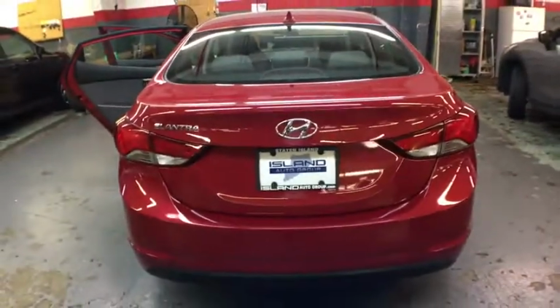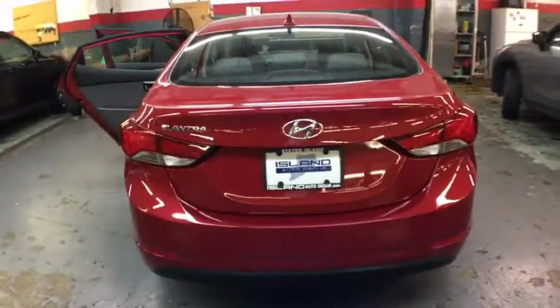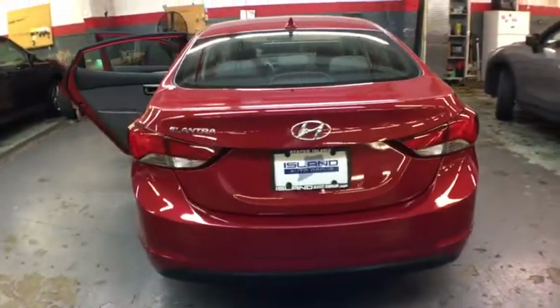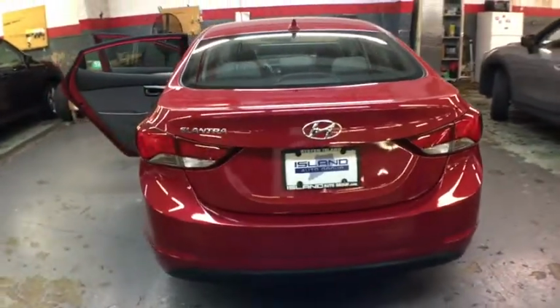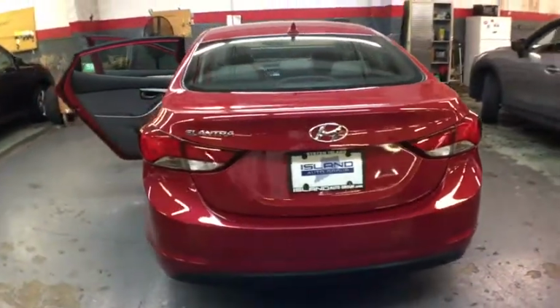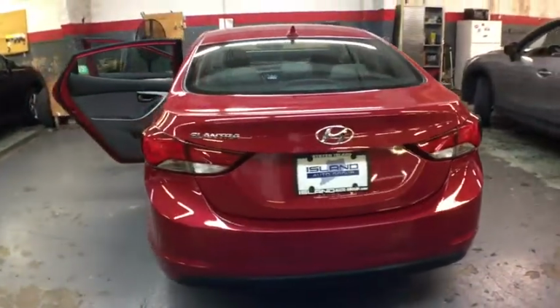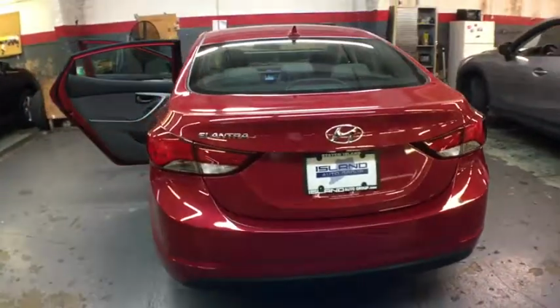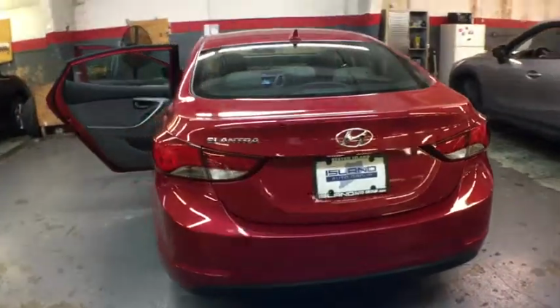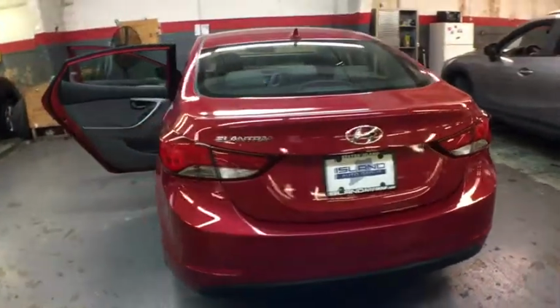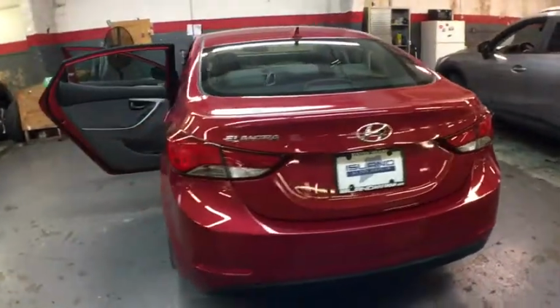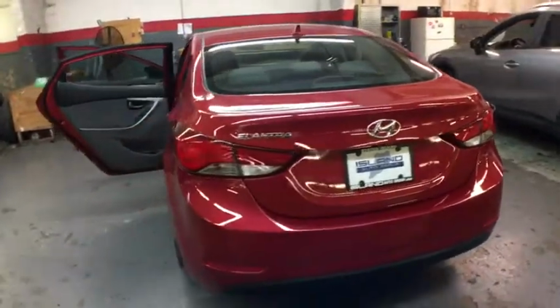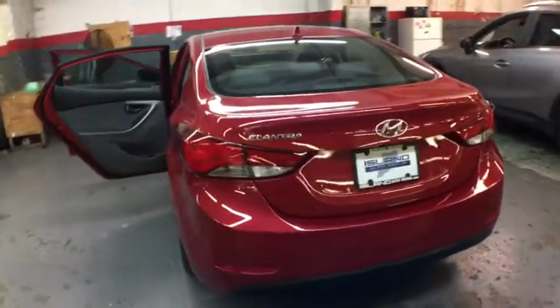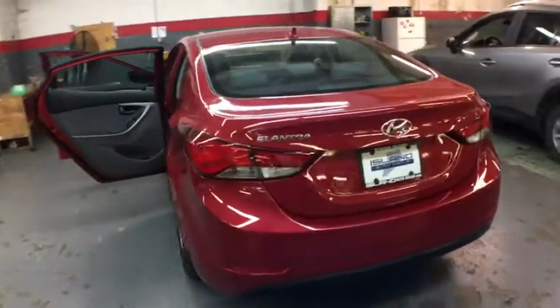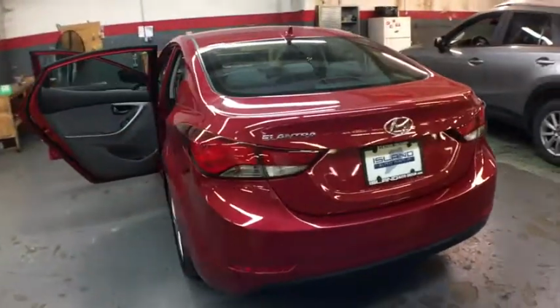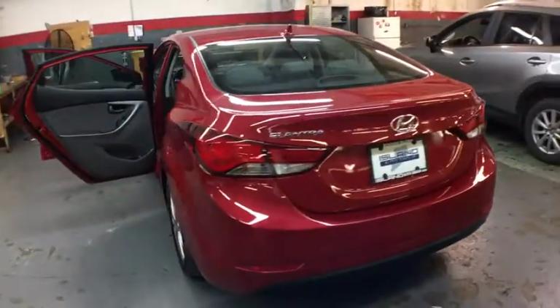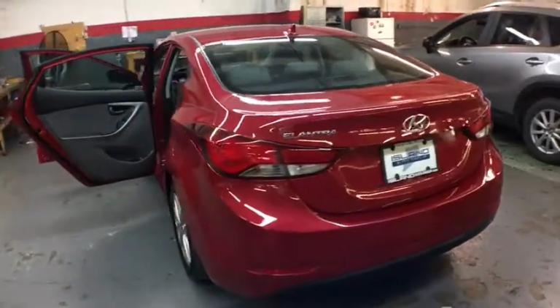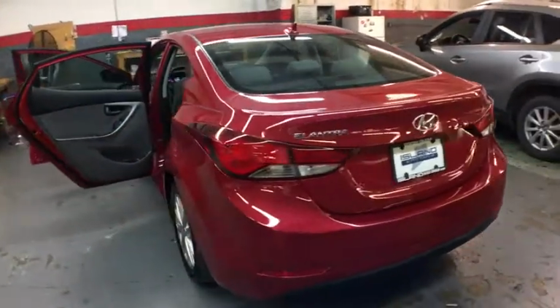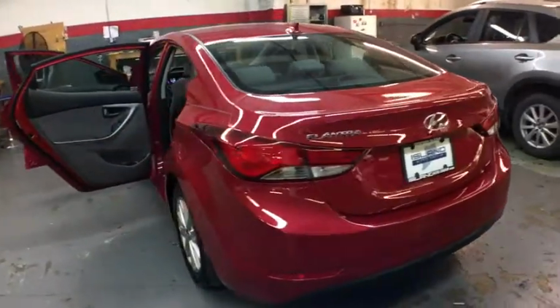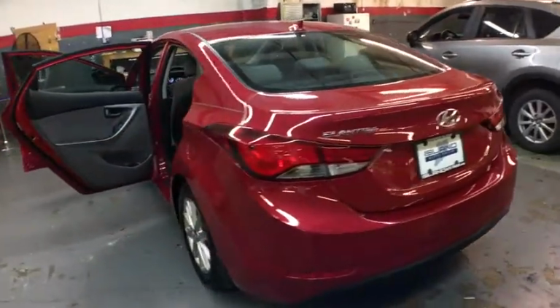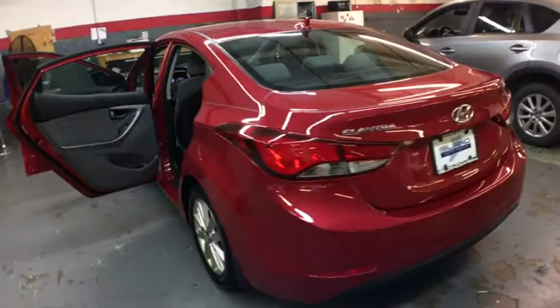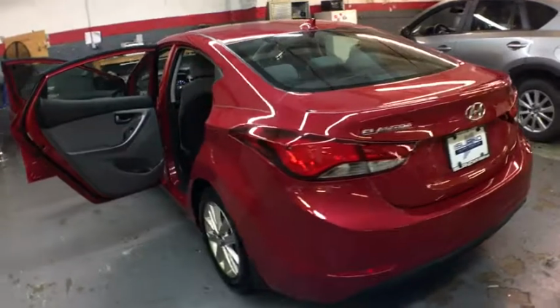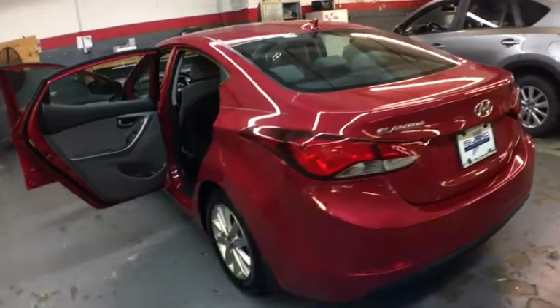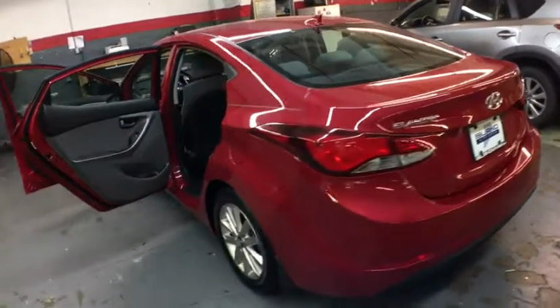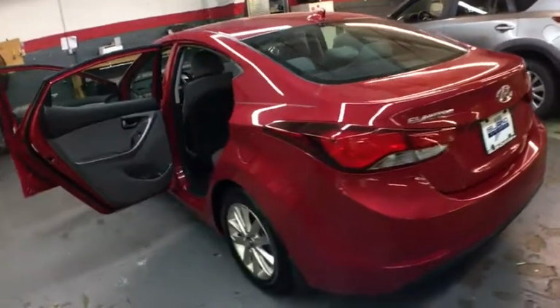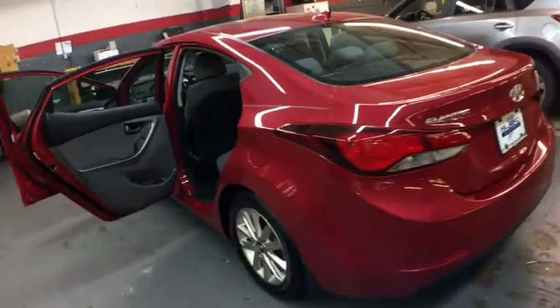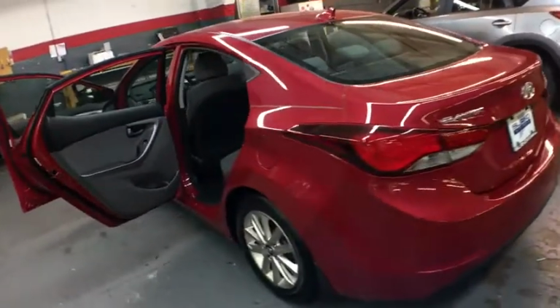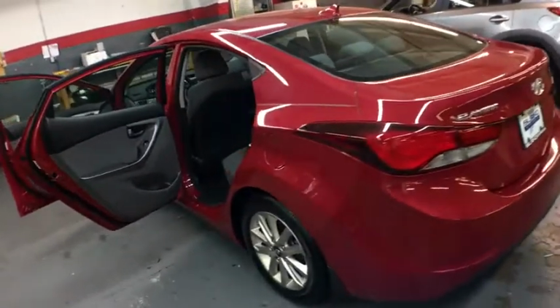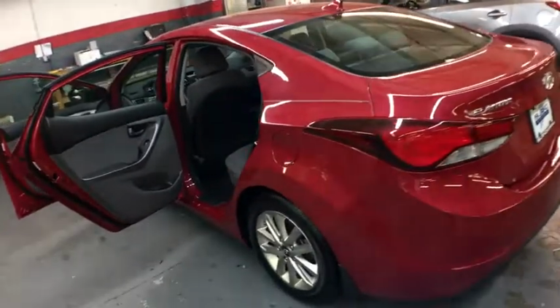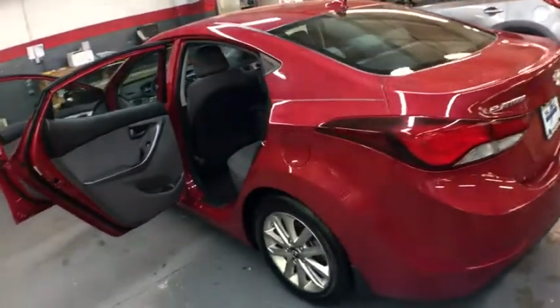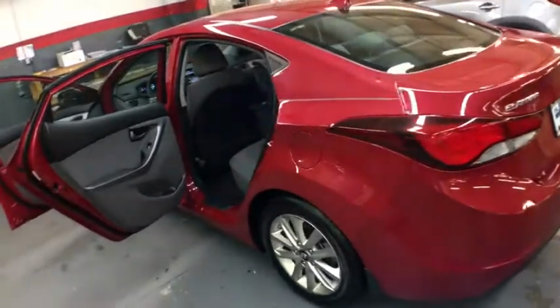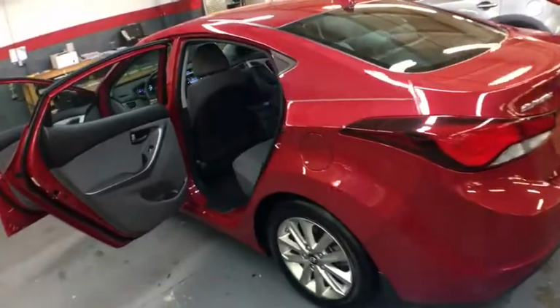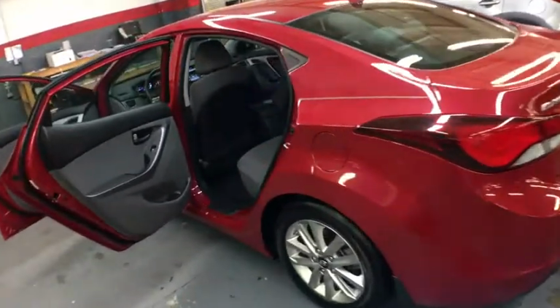Body color door handles, low tire pressure warning, four-piece floor mat set, power rear window sunshade.